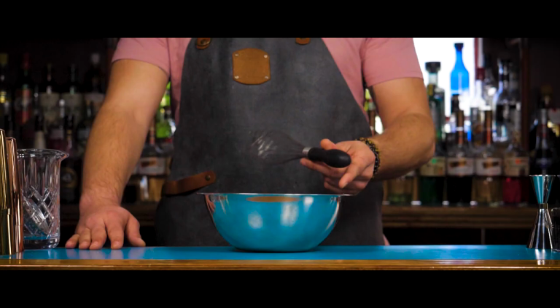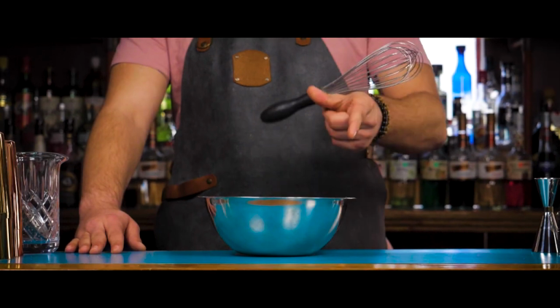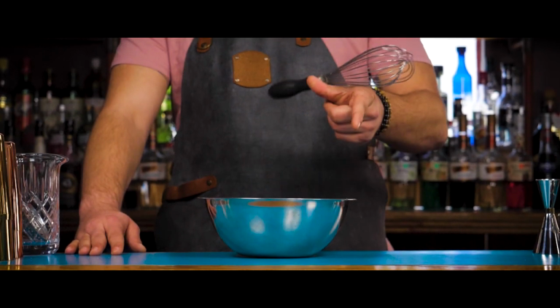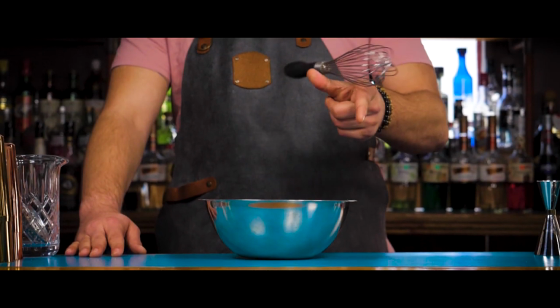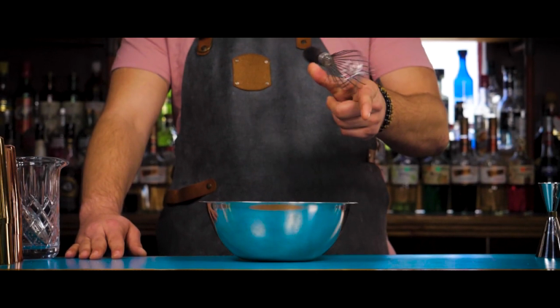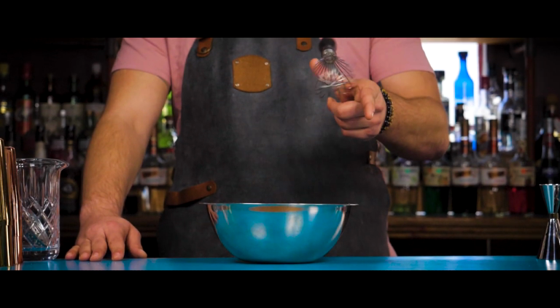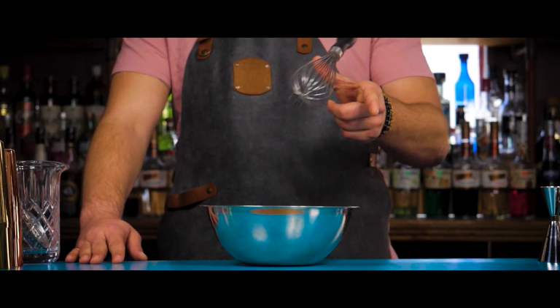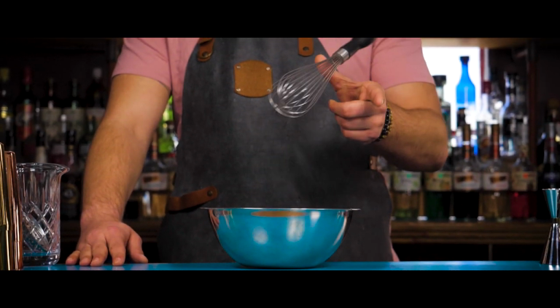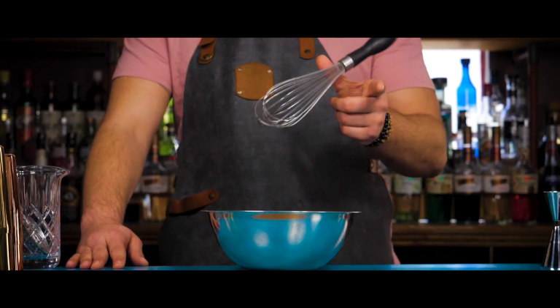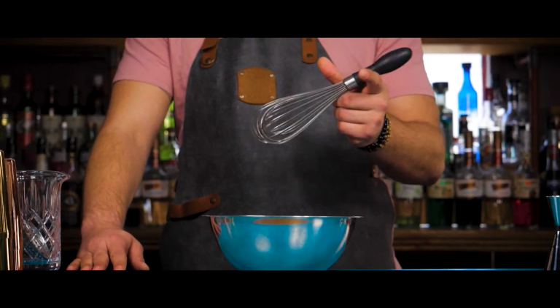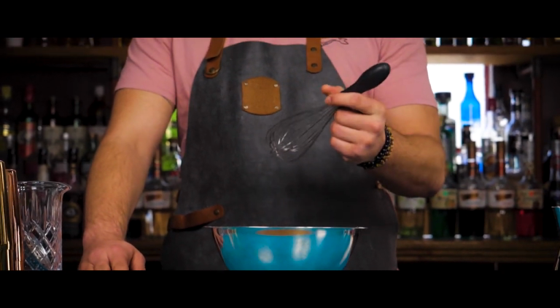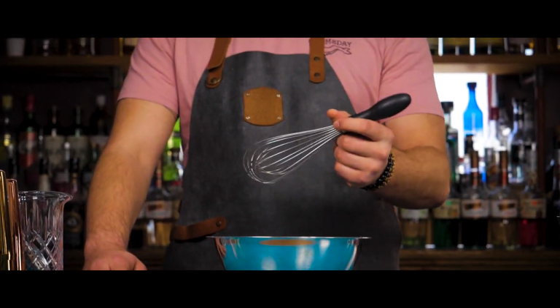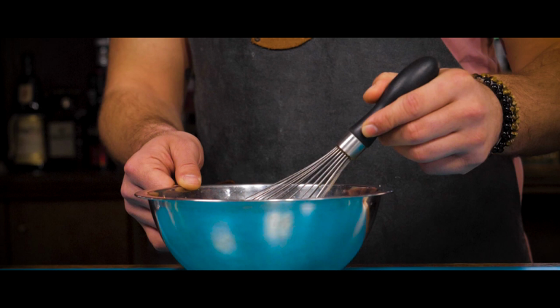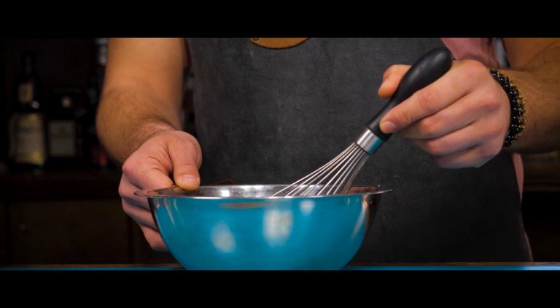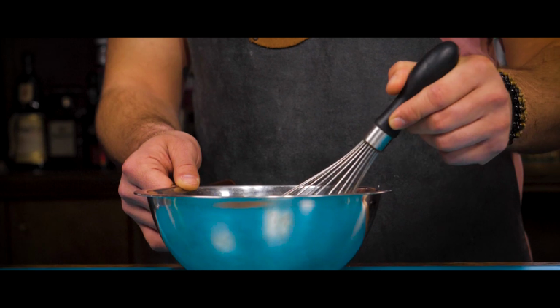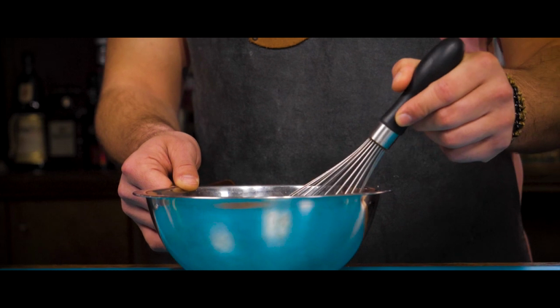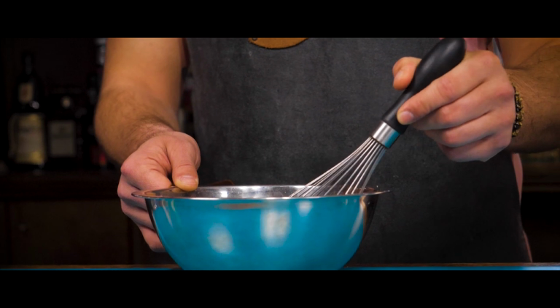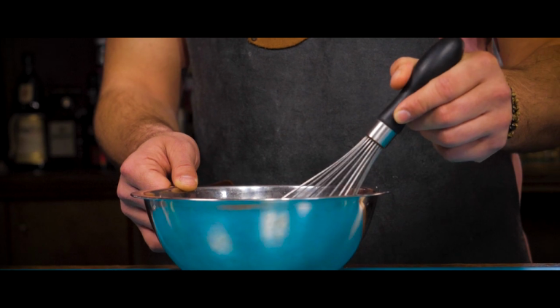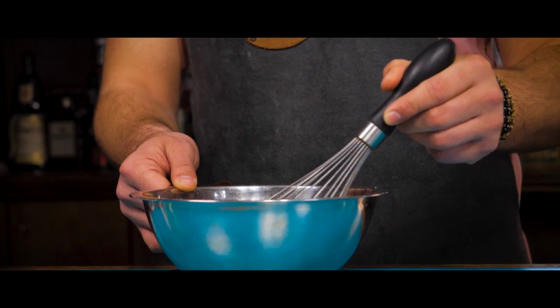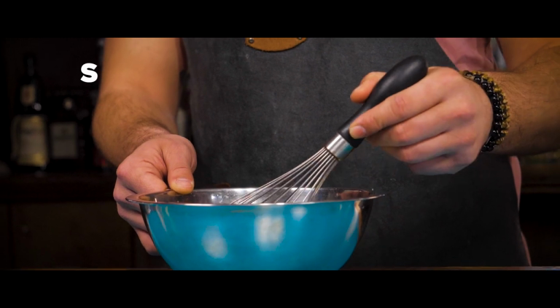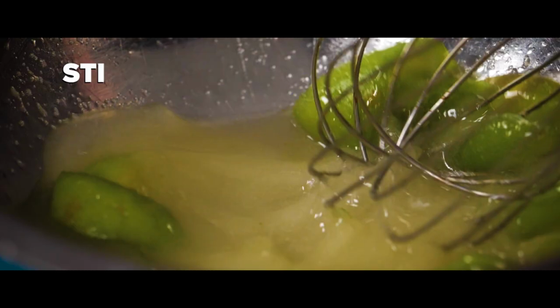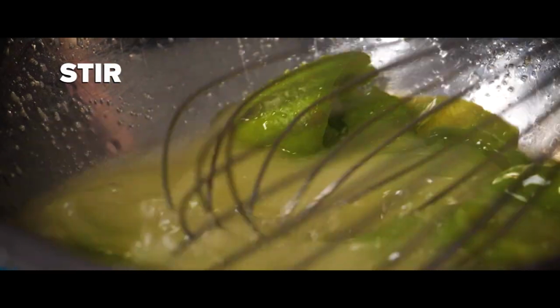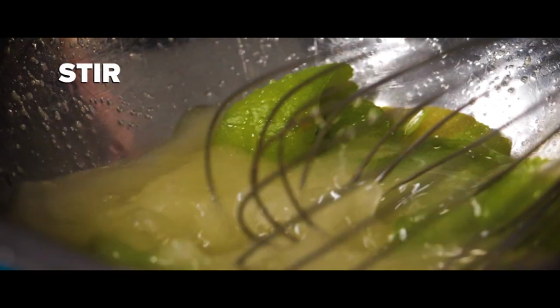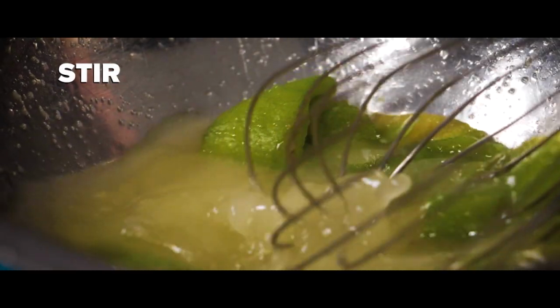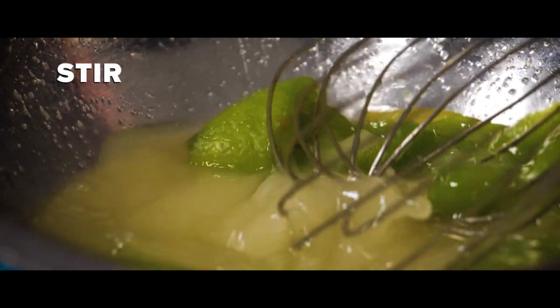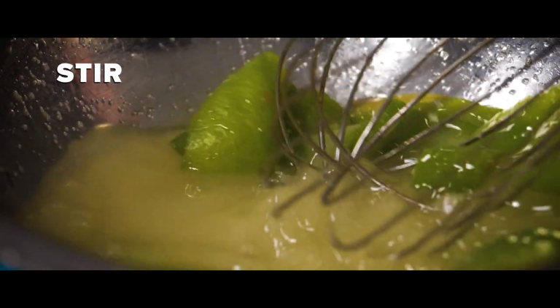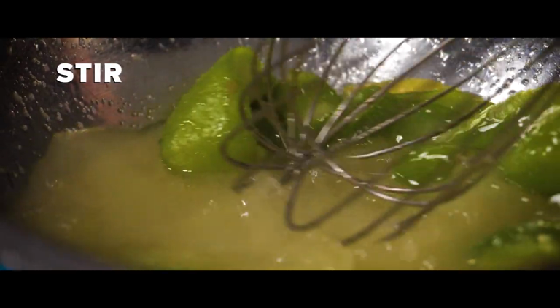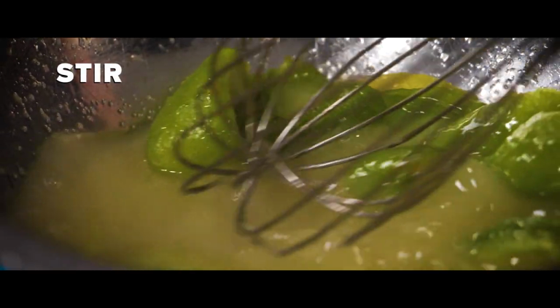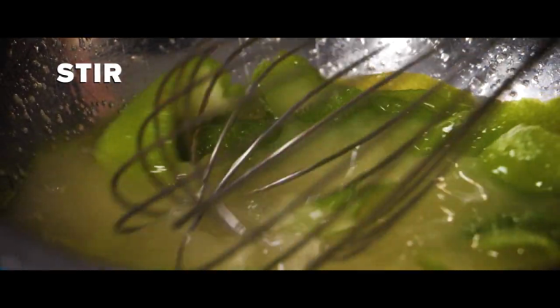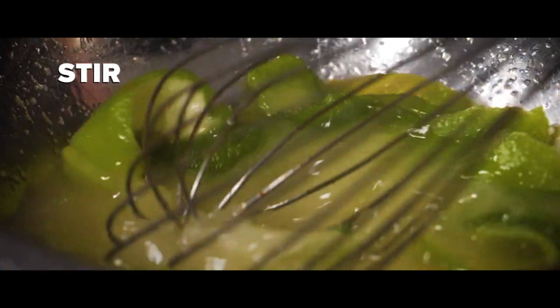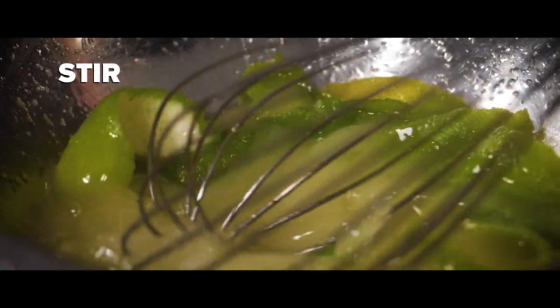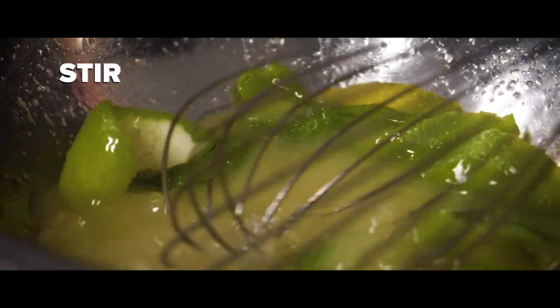Pick up your whisk — or you can use a muddler or a bar spoon — and stir until the sugar is dissolved into the liquid.